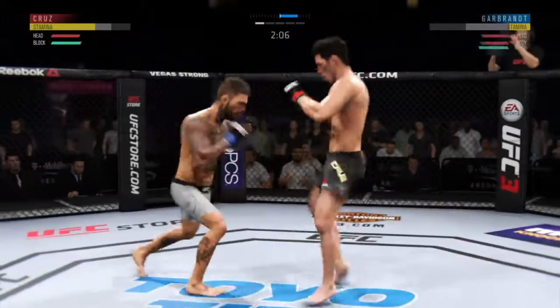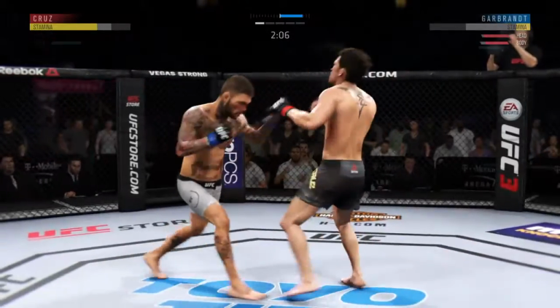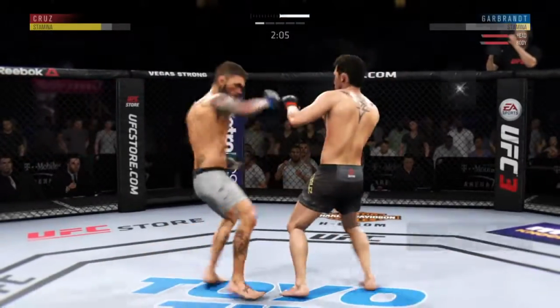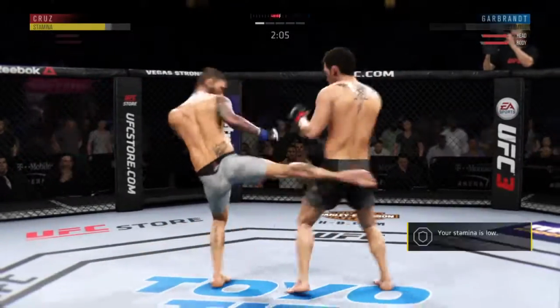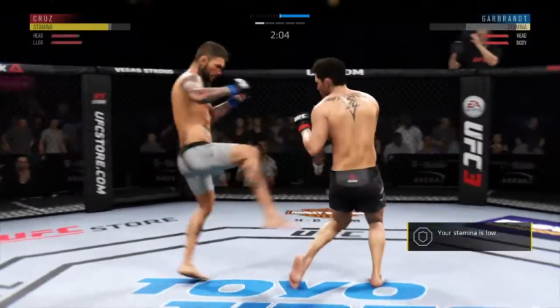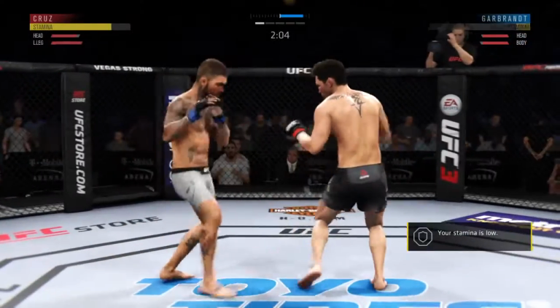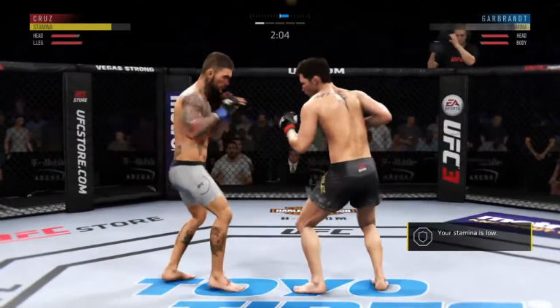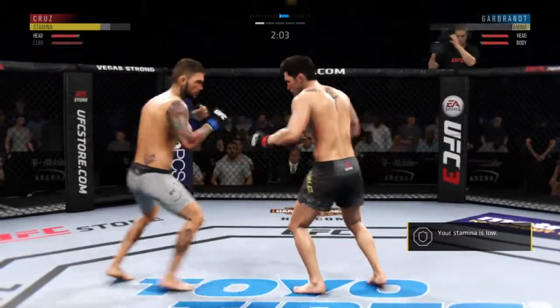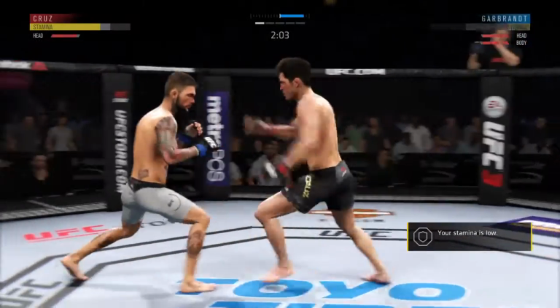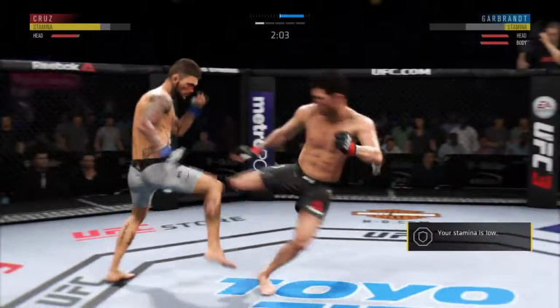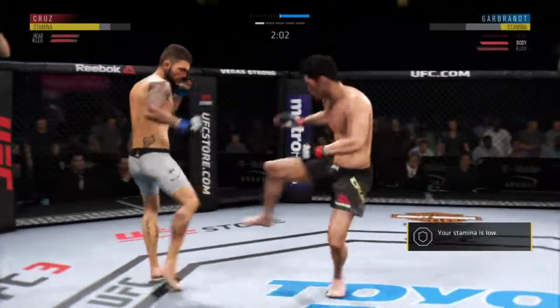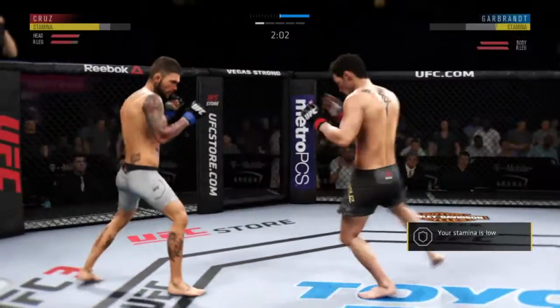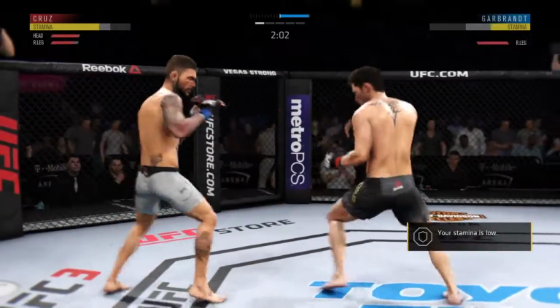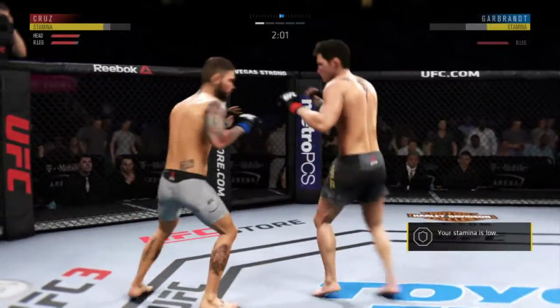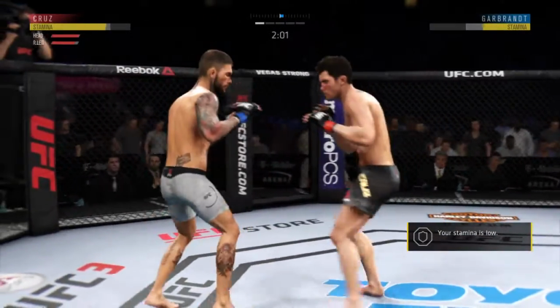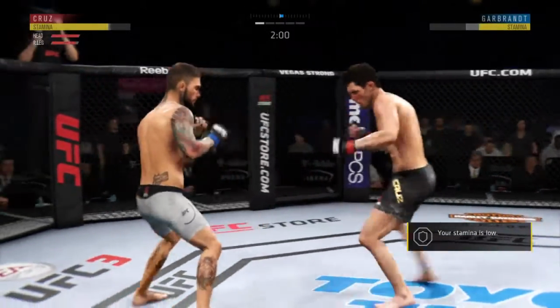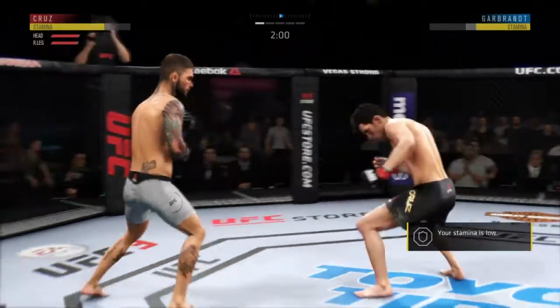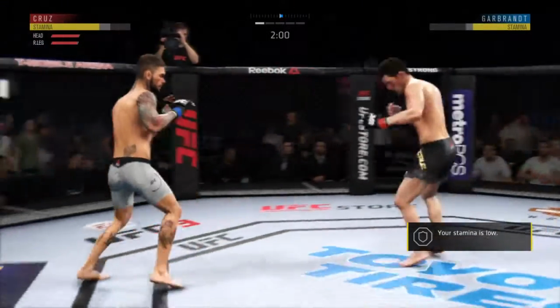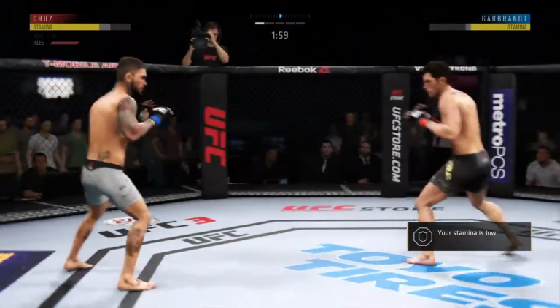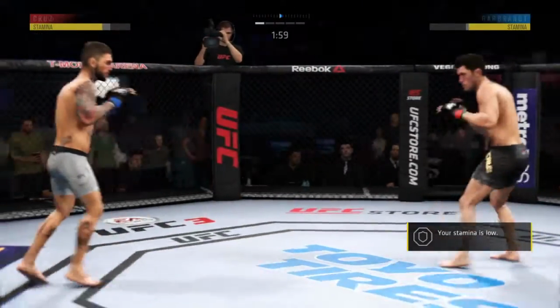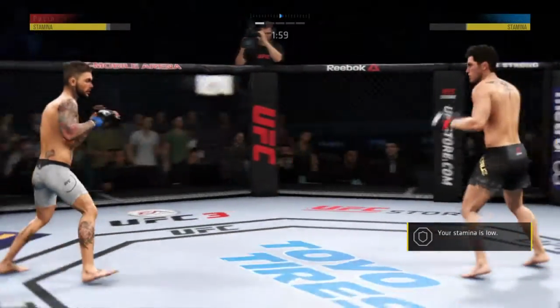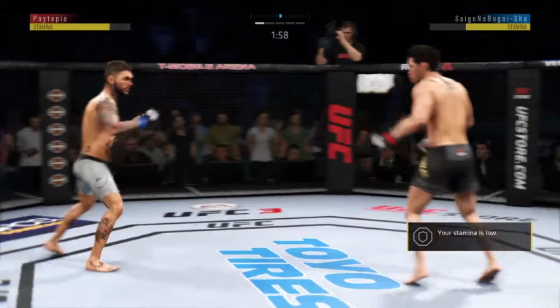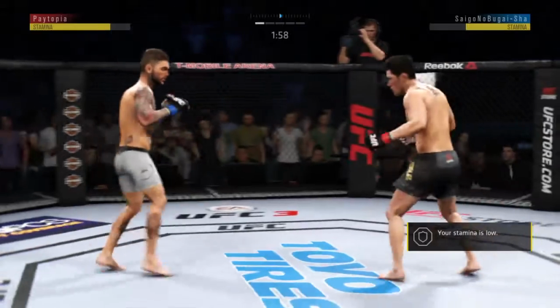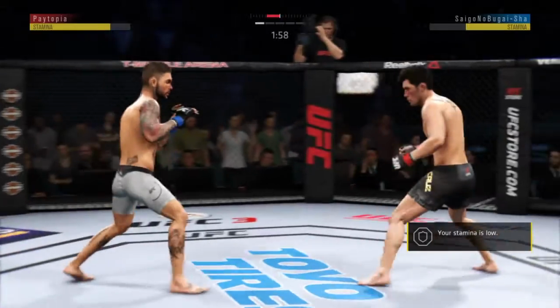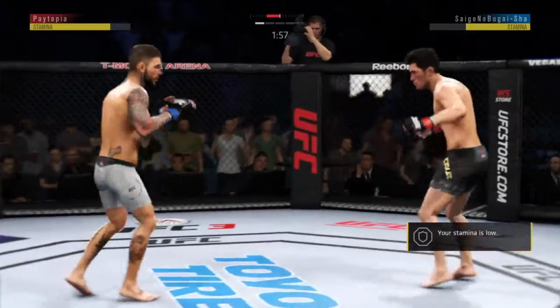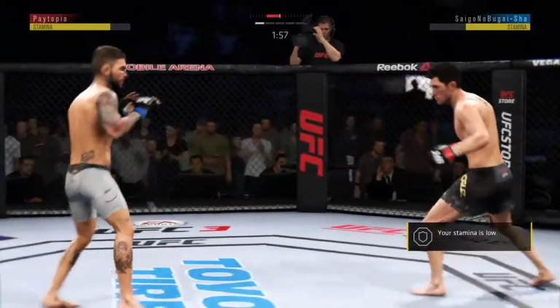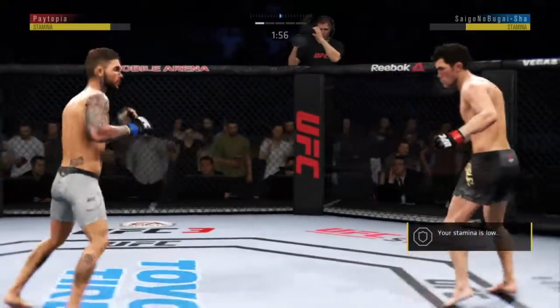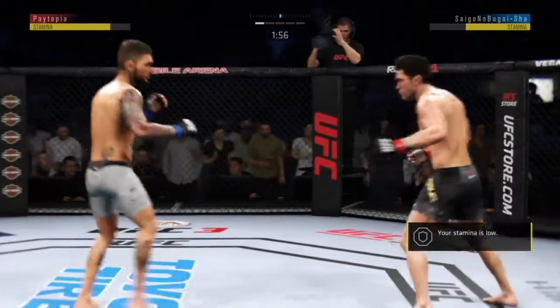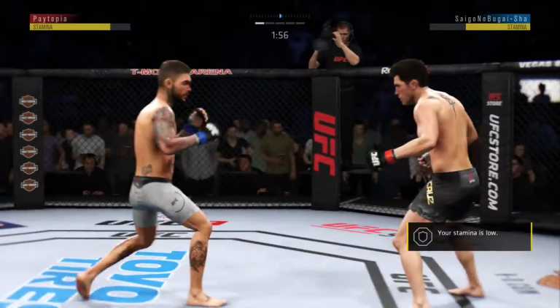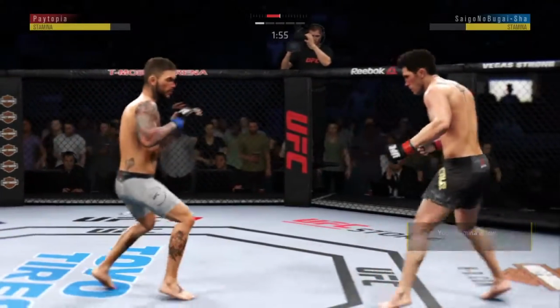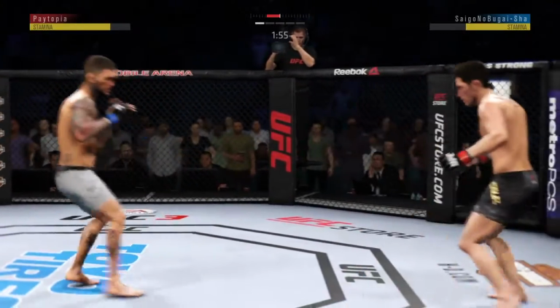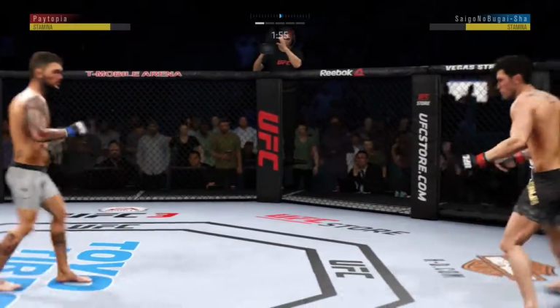Garbrandt's lower jaw could not look much worse. Extremely swollen at this point in time. We'll keep an eye on it as this fight moves forward.